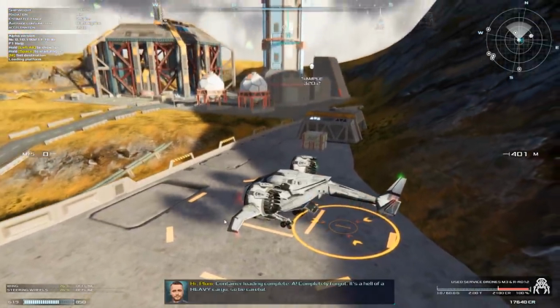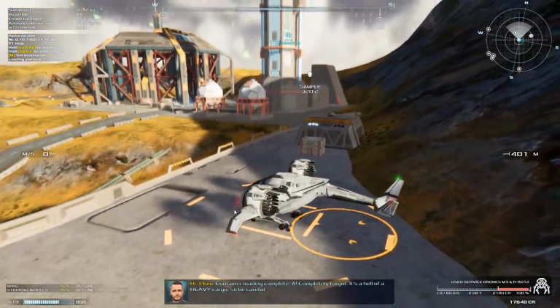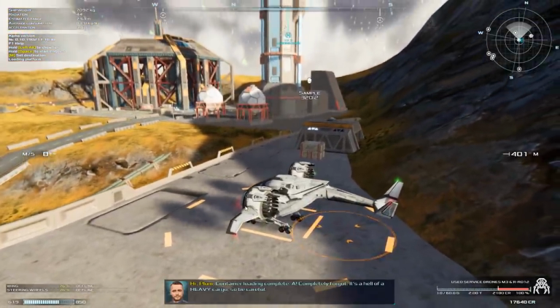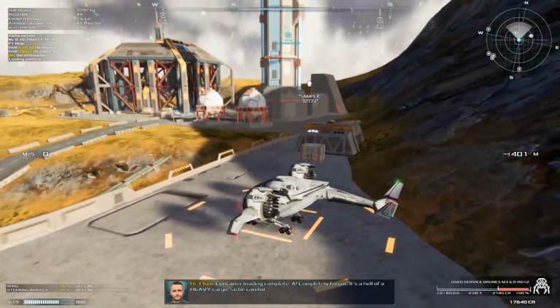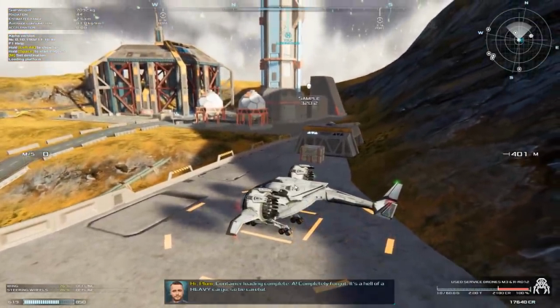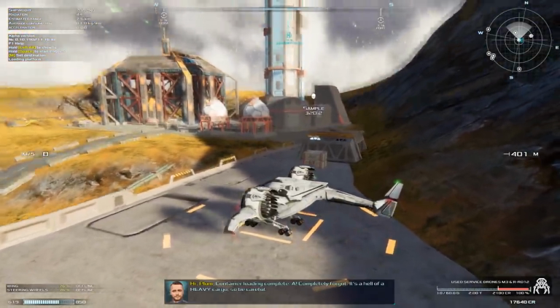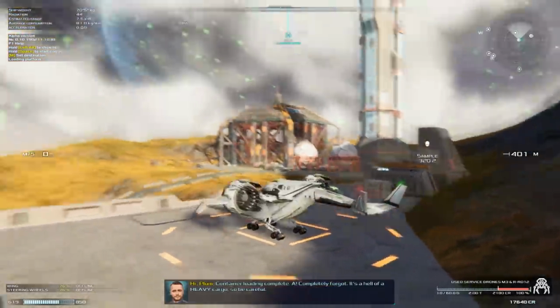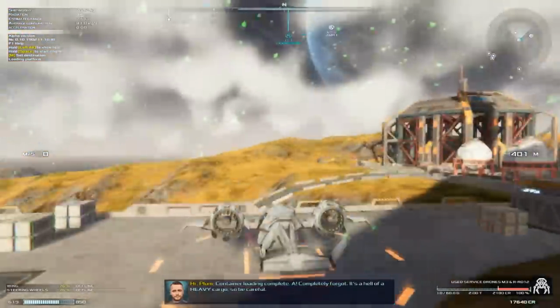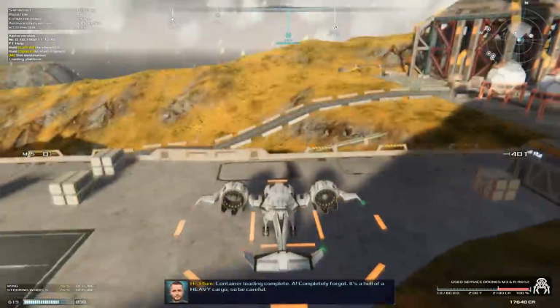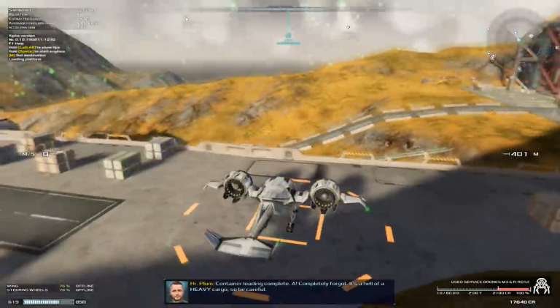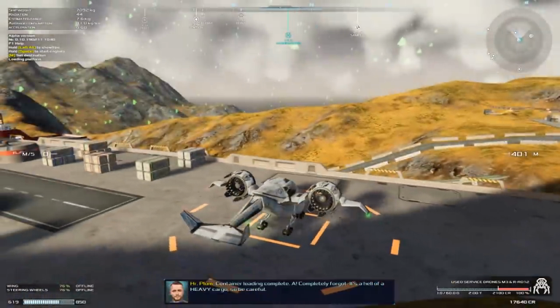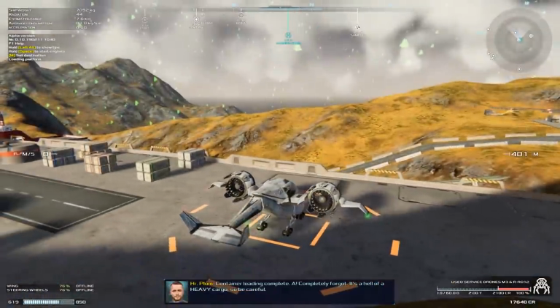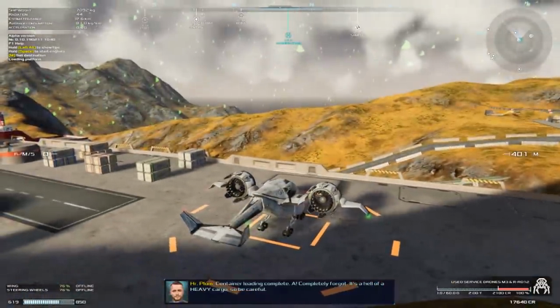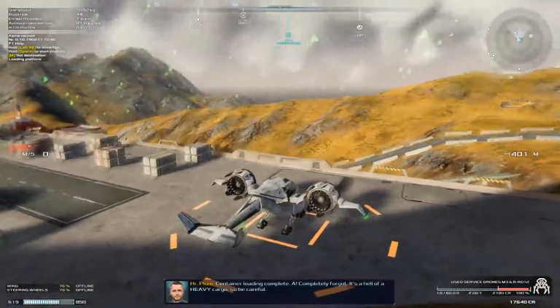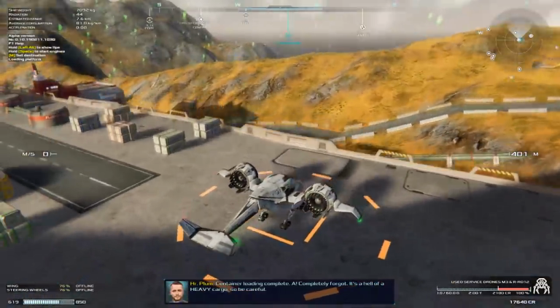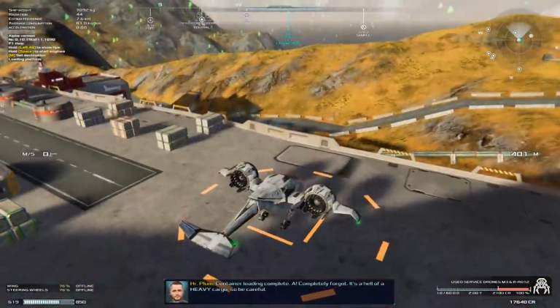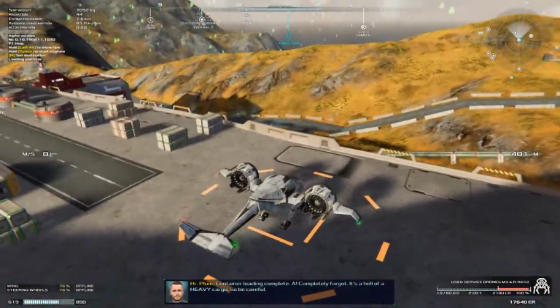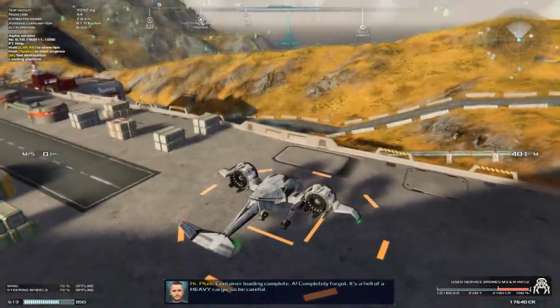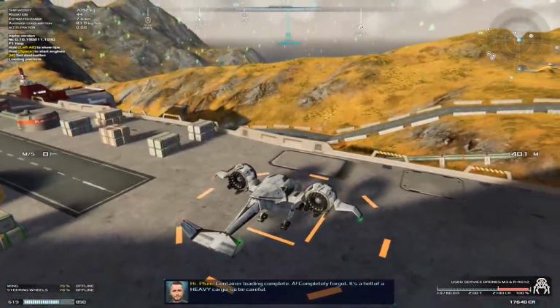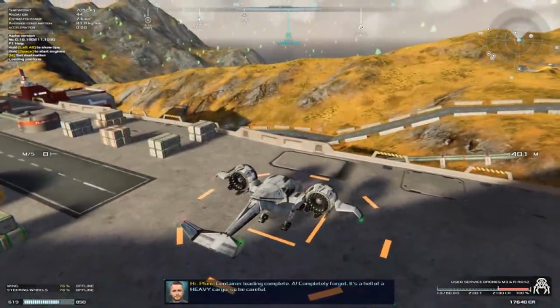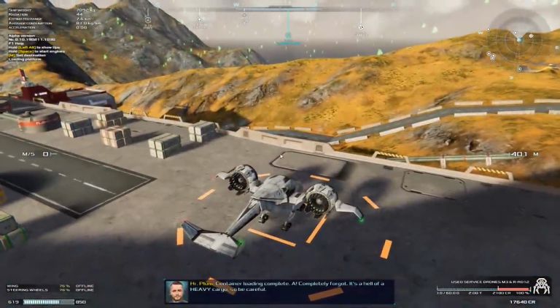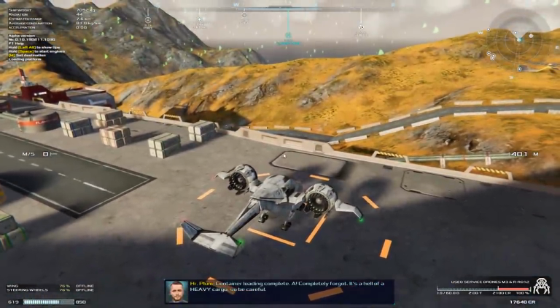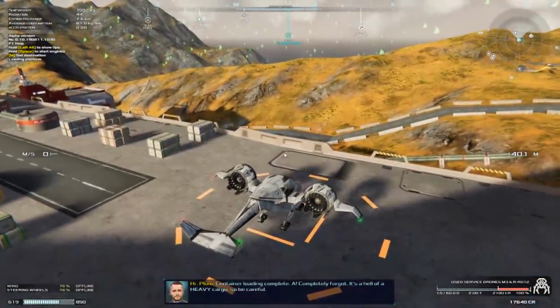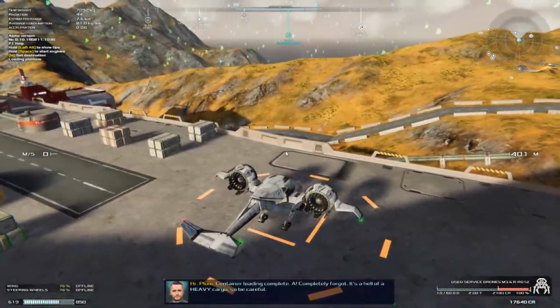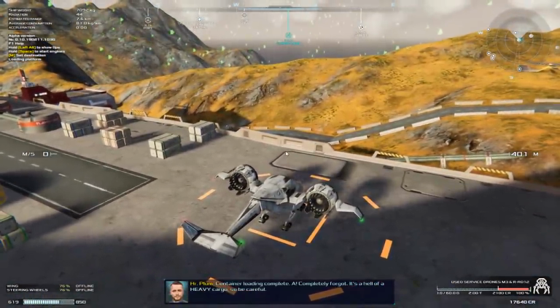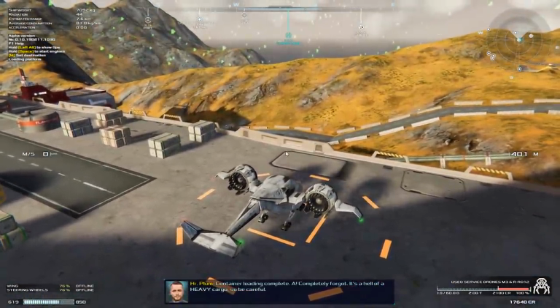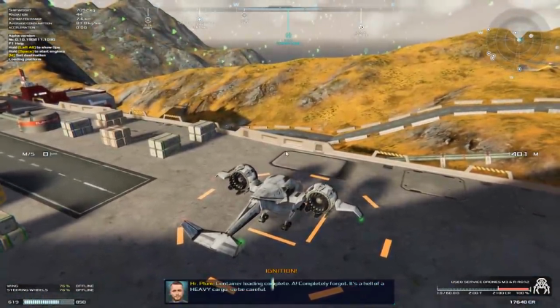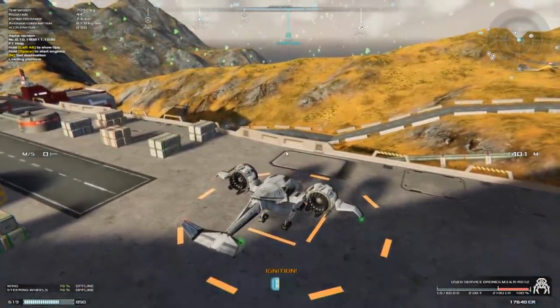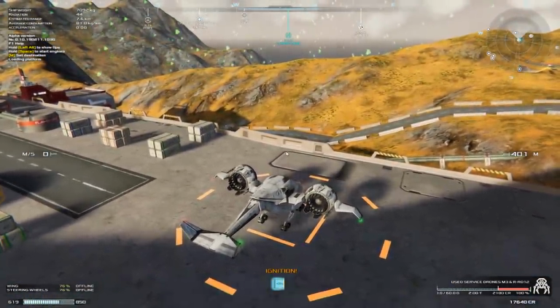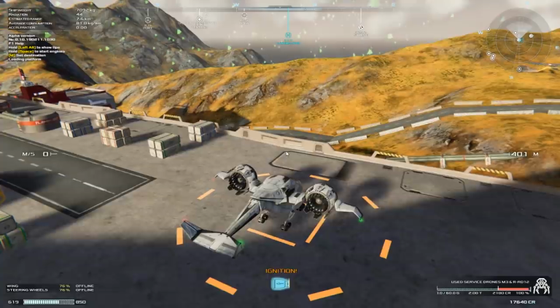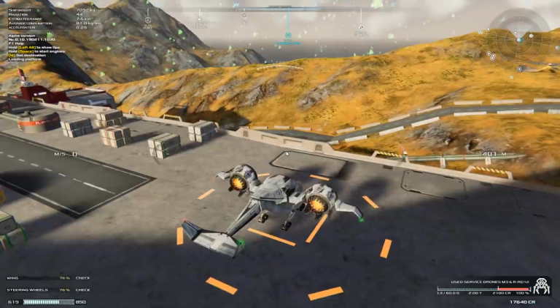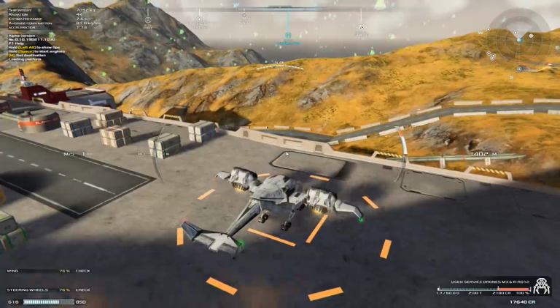Press F1 to see how to pick up random cargo — oh here we go, how to pick up cargo and passengers. Press T for passengers who will walk on board, and Y for picking up cargo. We got a cool crane that extends out the back — that is awesome! Container loading complete. Completely forgot — it's a hell of a heavy cargo, be careful. It is 2 tons, which is definitely less than the 4 tons we had before.